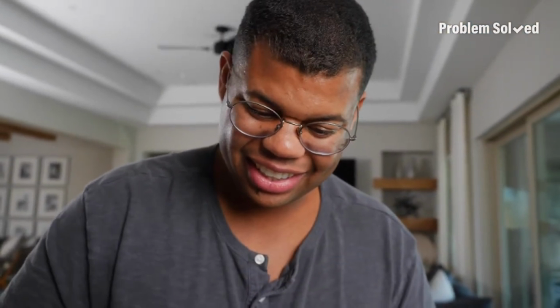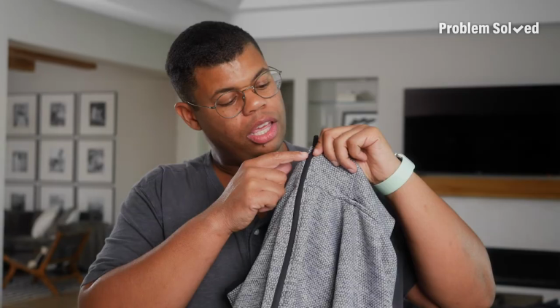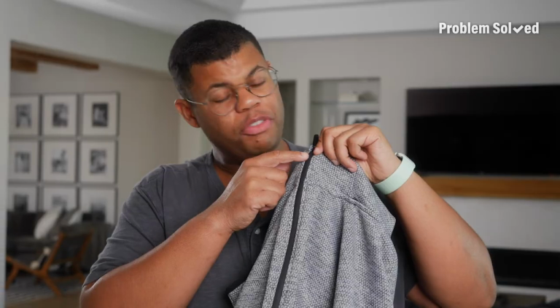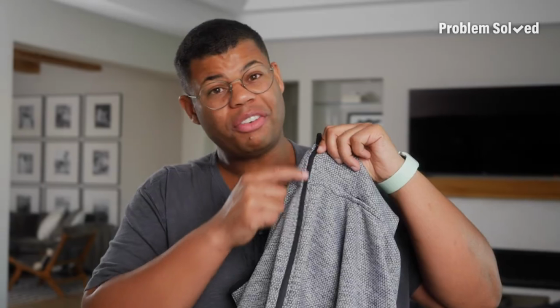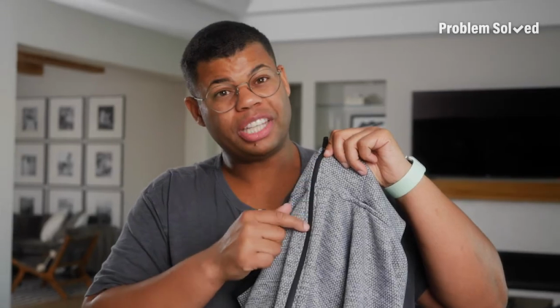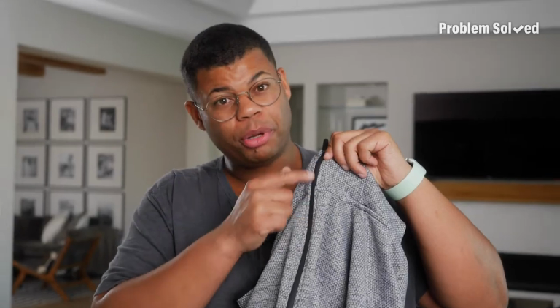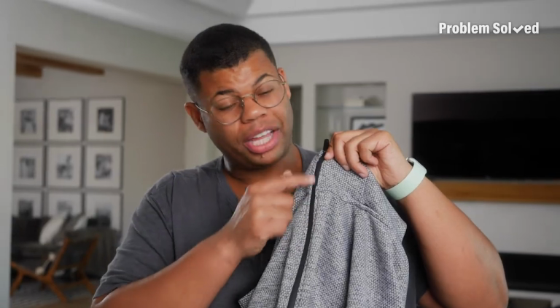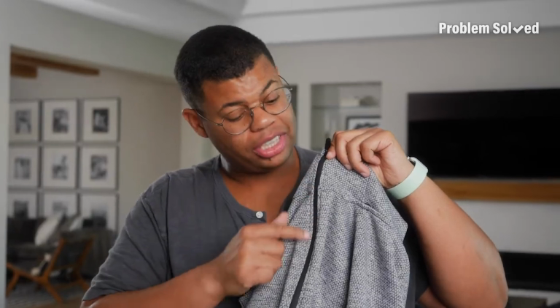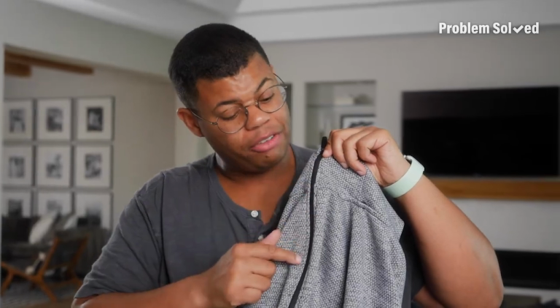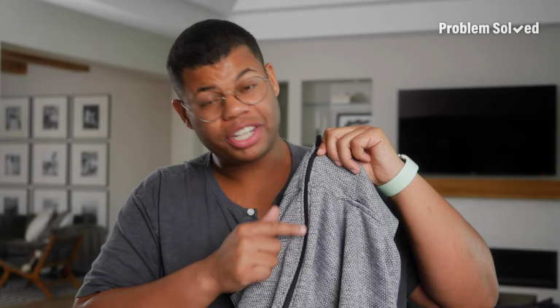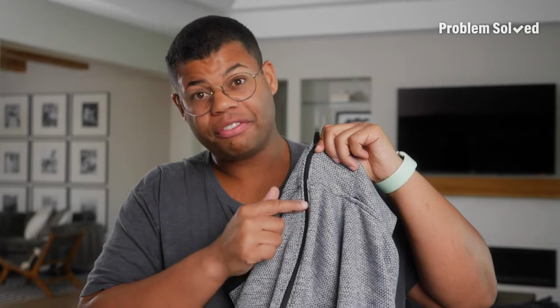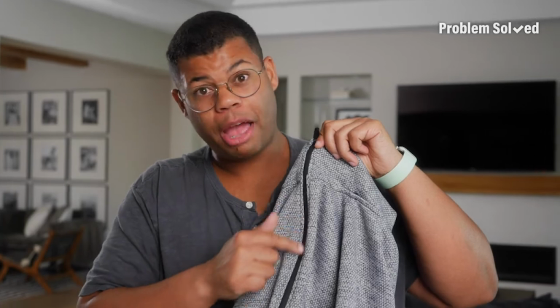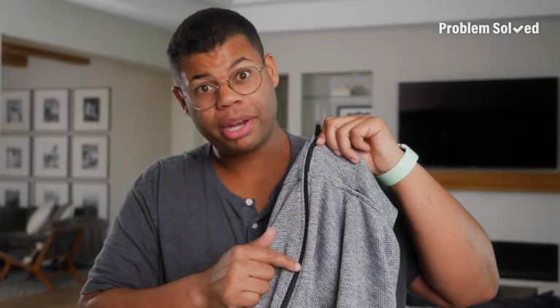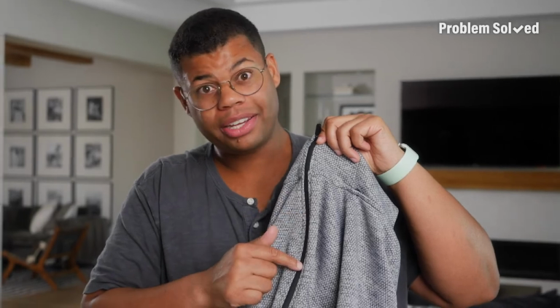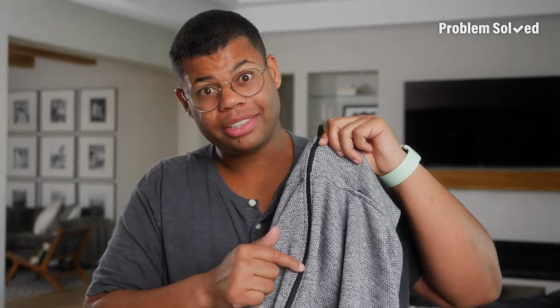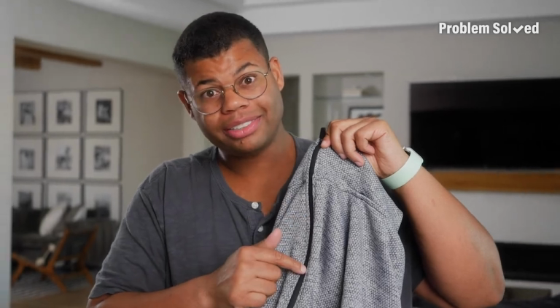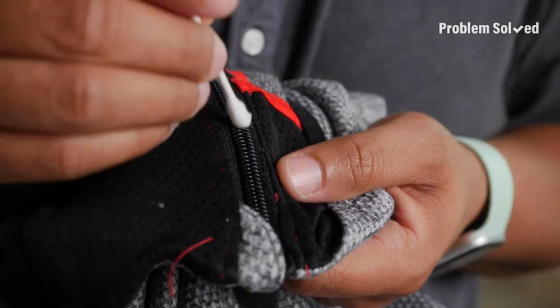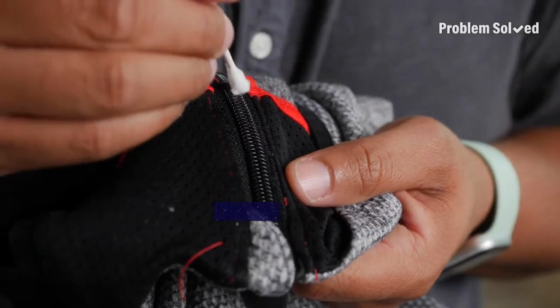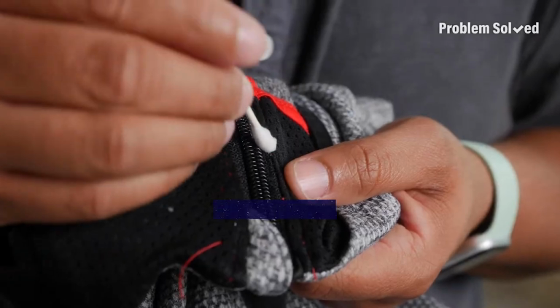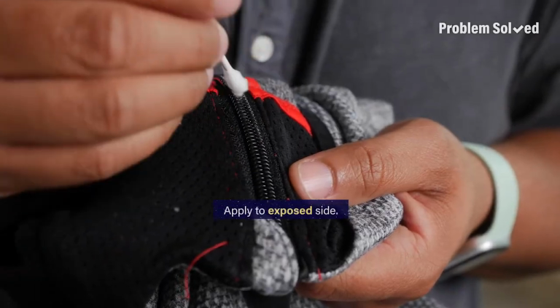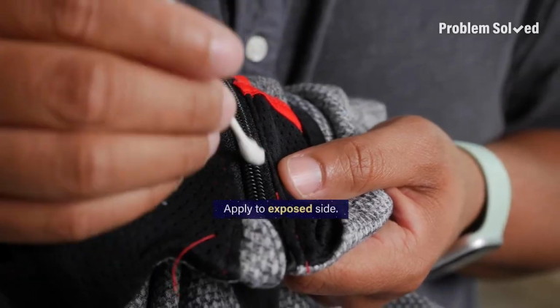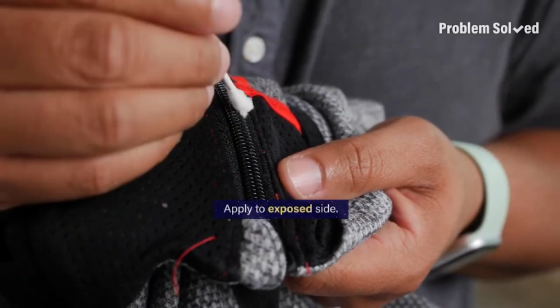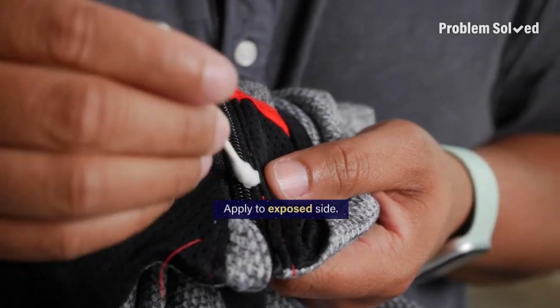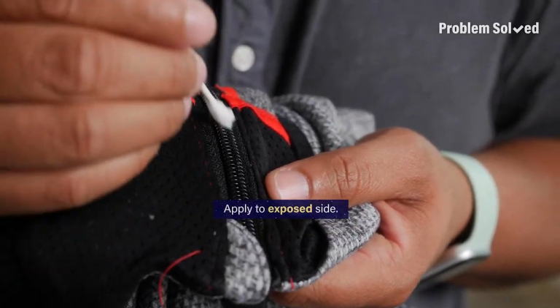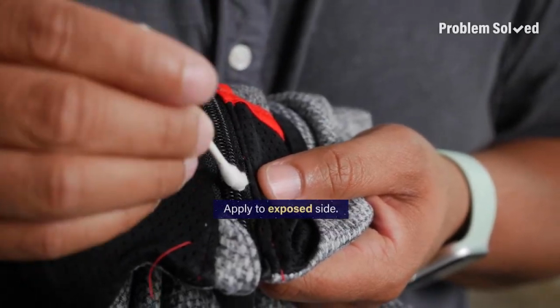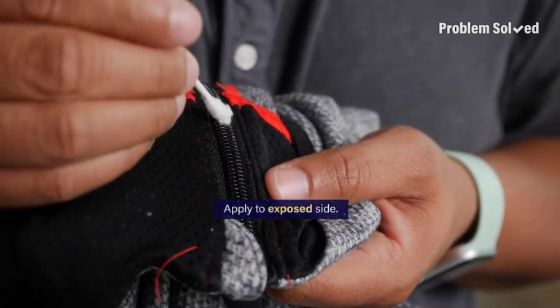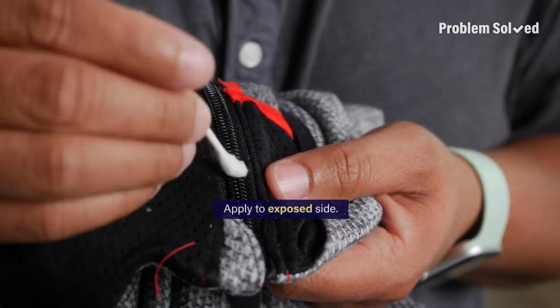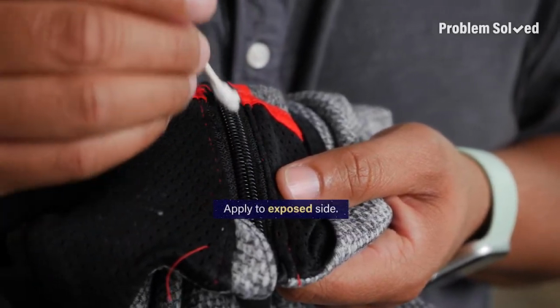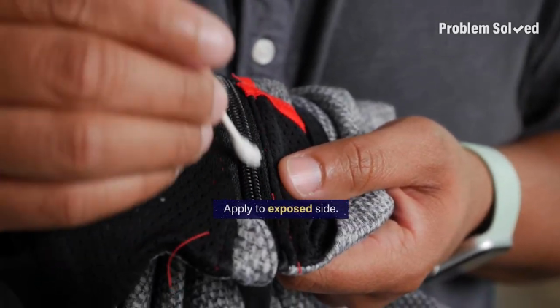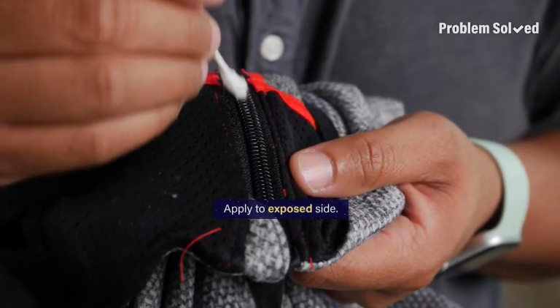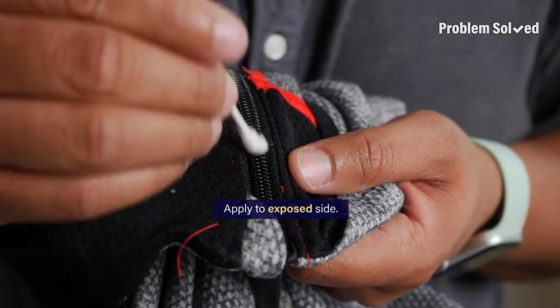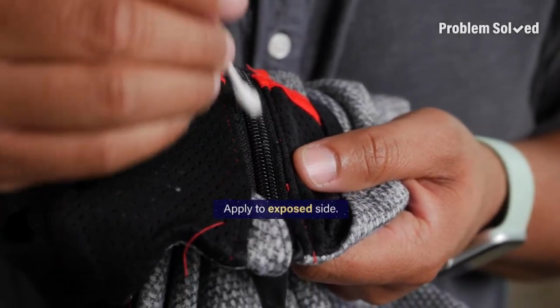If you have a zipper that's covered in fabric, you can apply underneath to the exposed side.